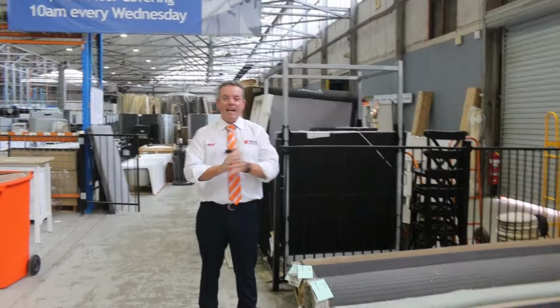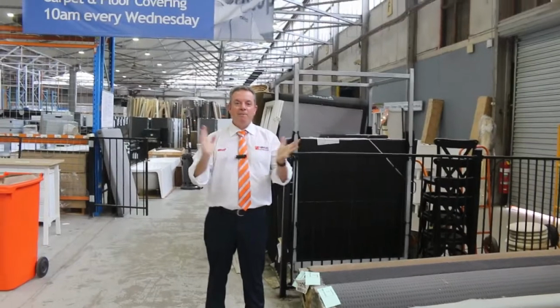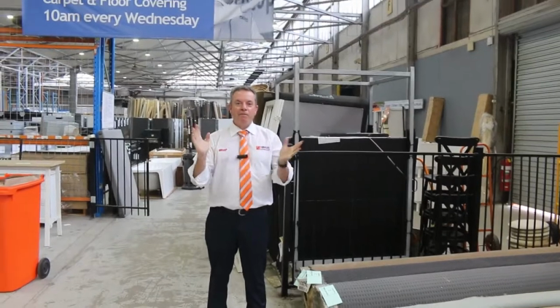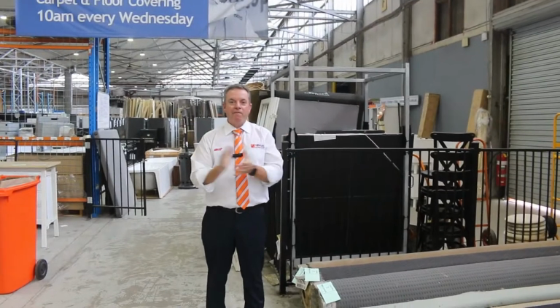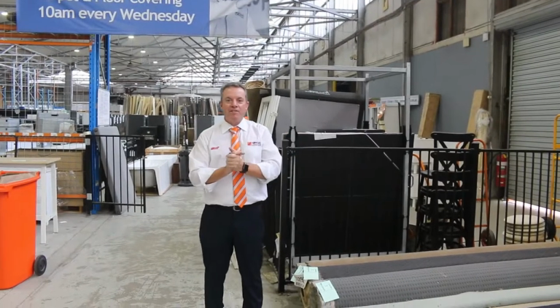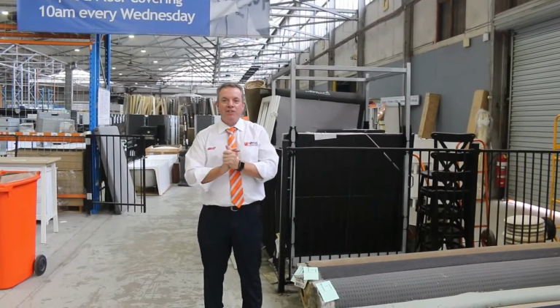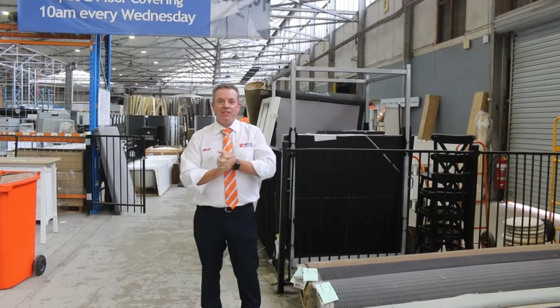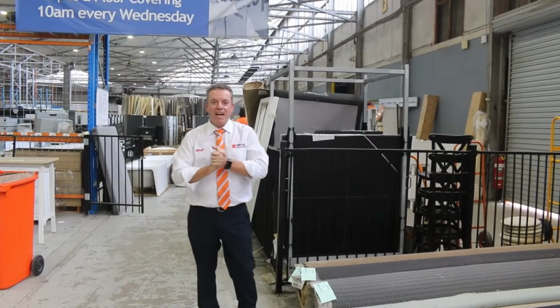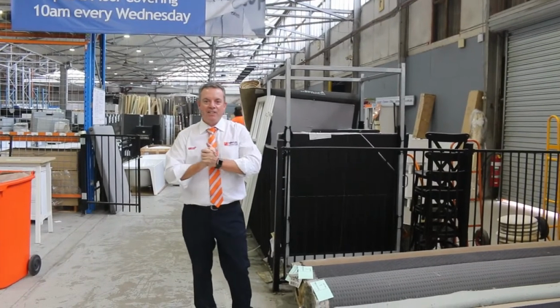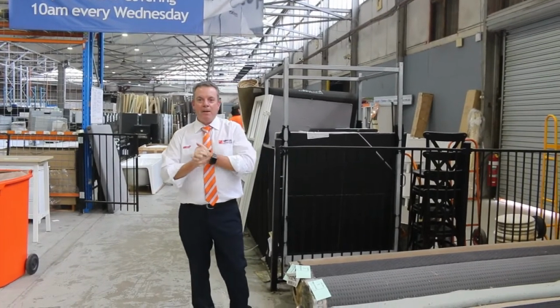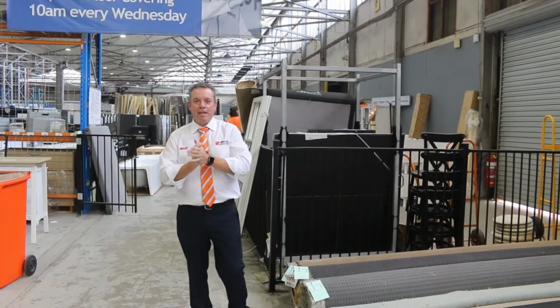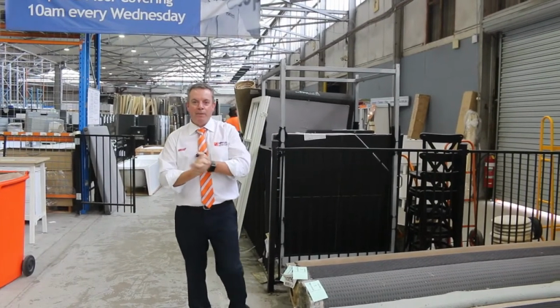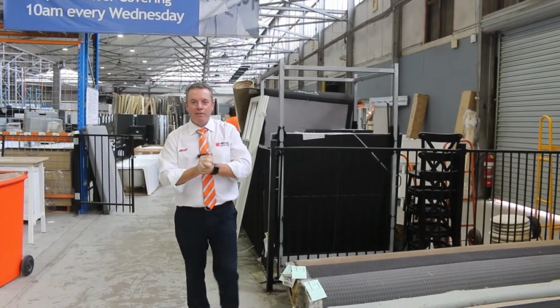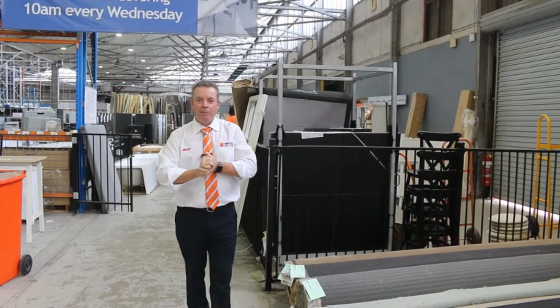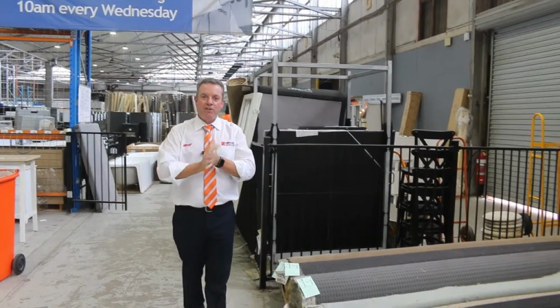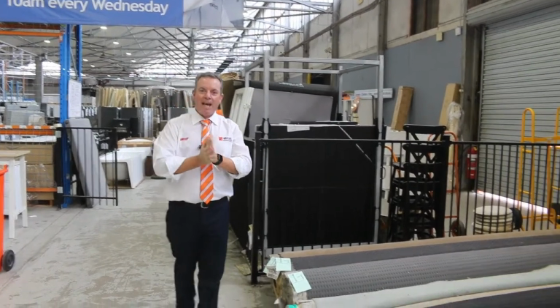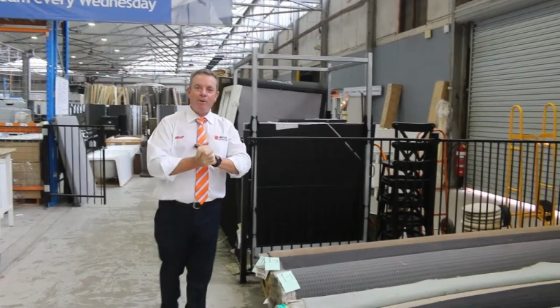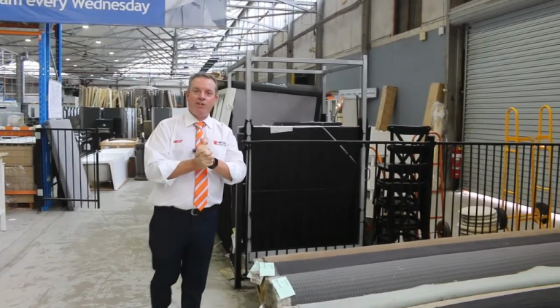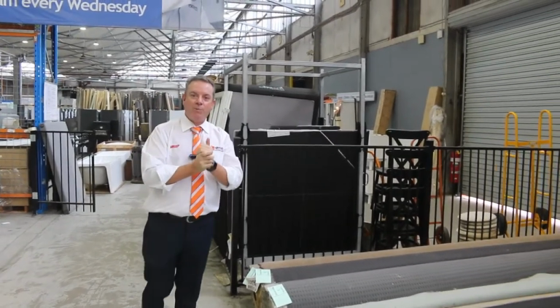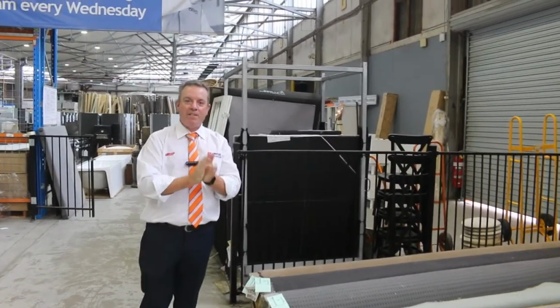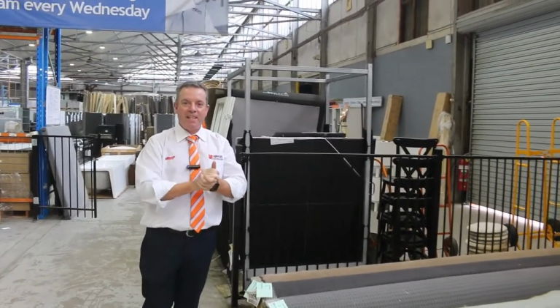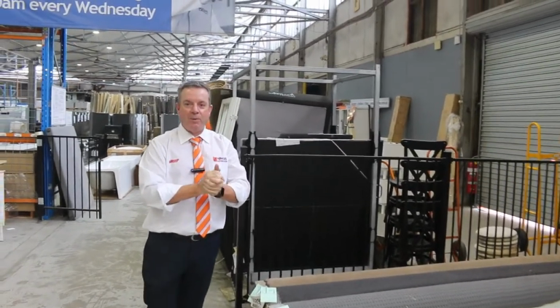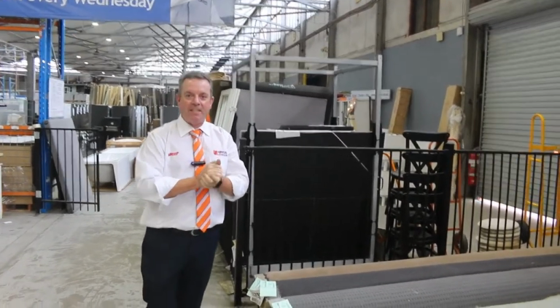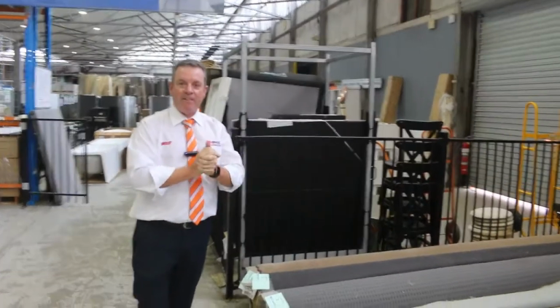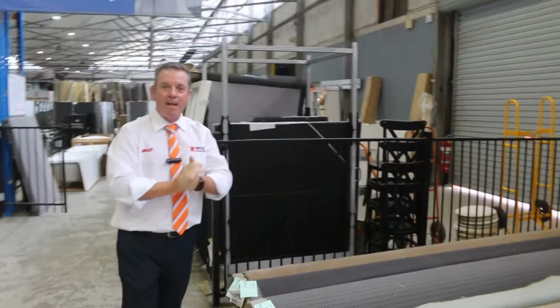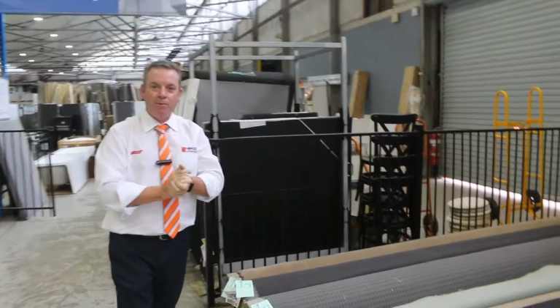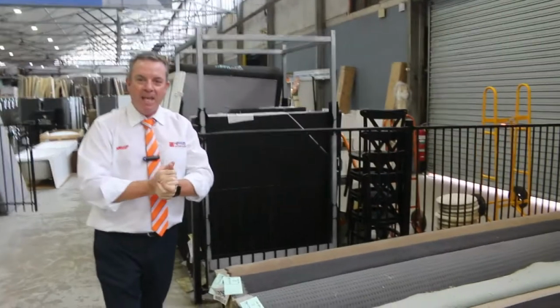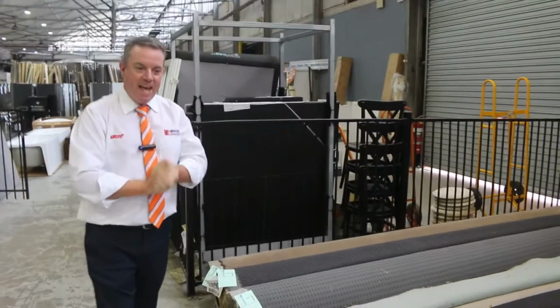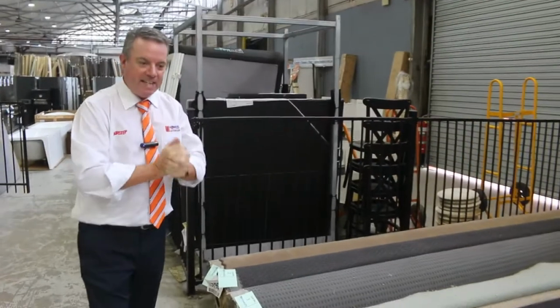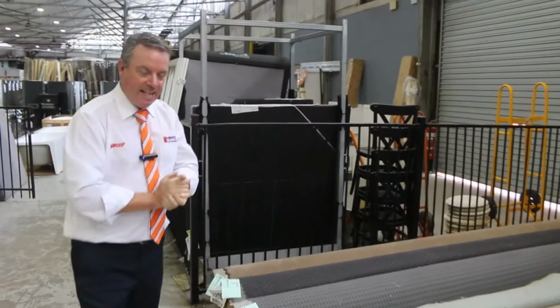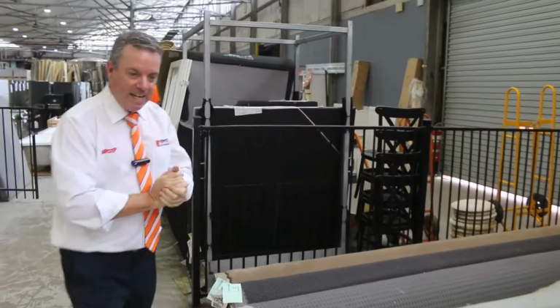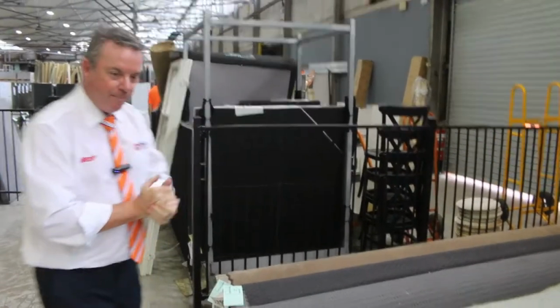G'day, I'm John from Fowls Auction and Styles and I'm here to preview tomorrow's Carpet Auction. It's Wednesday the 27th of April at 10am.